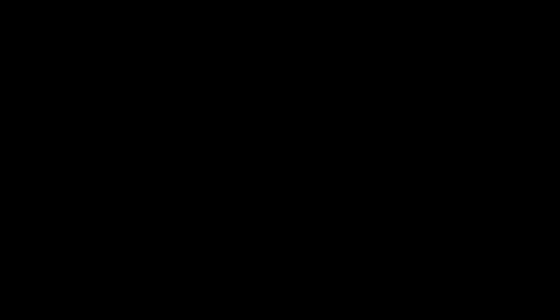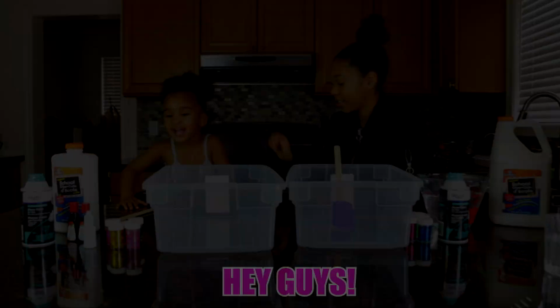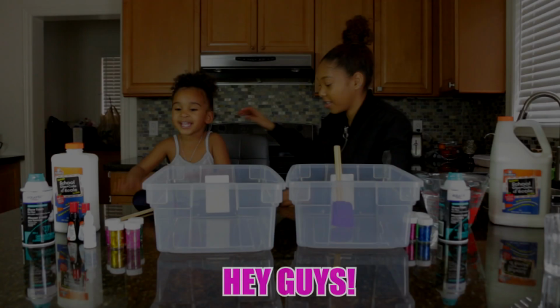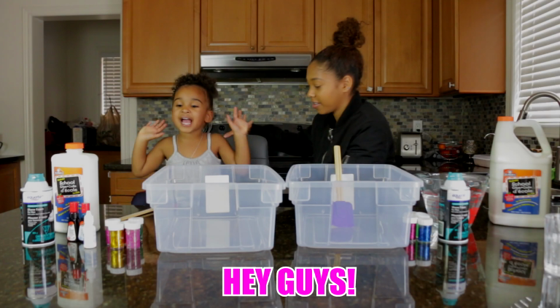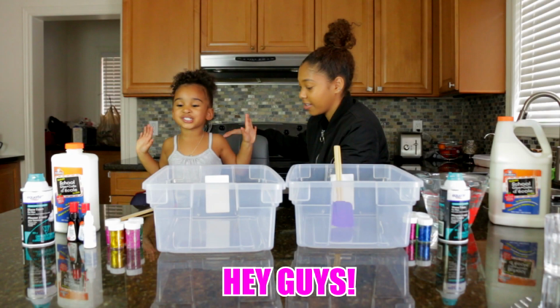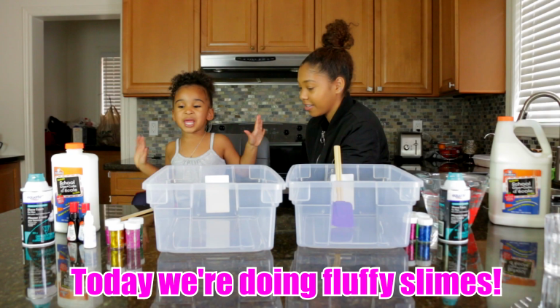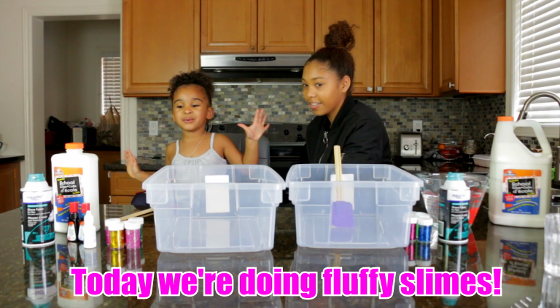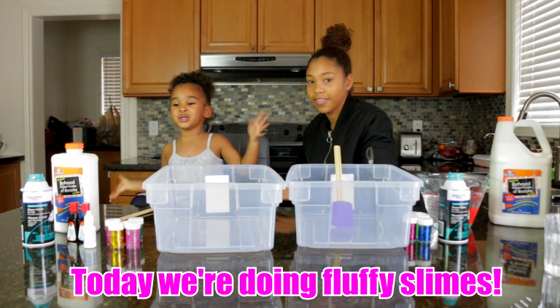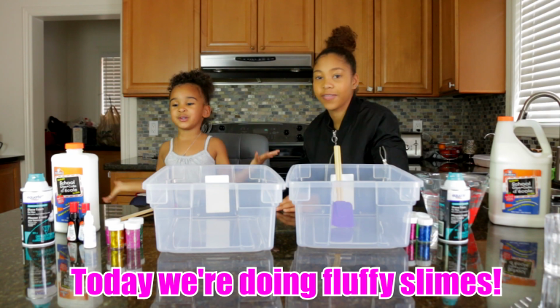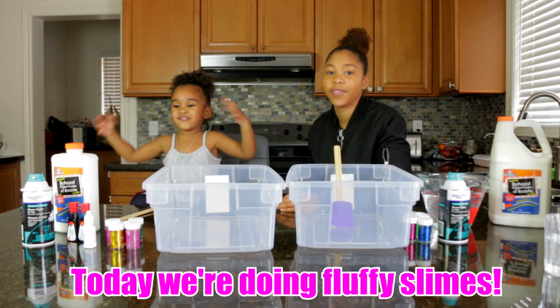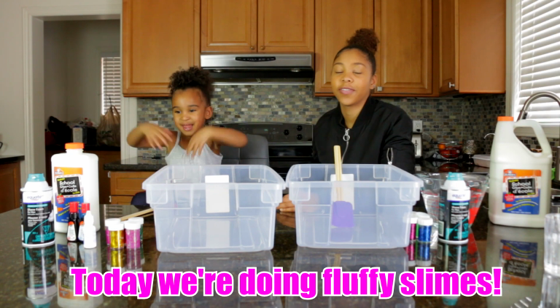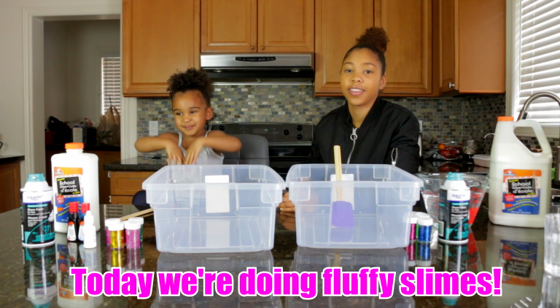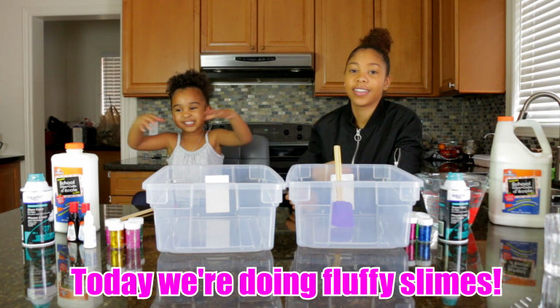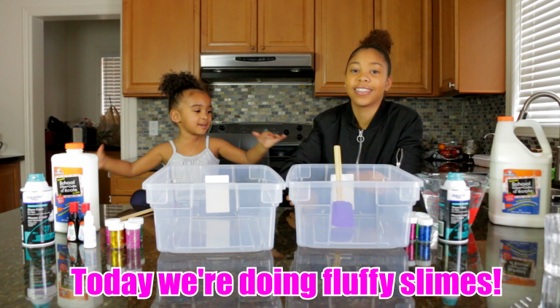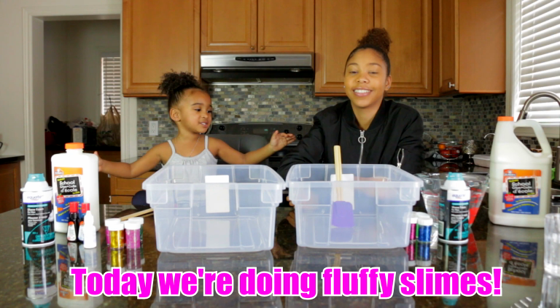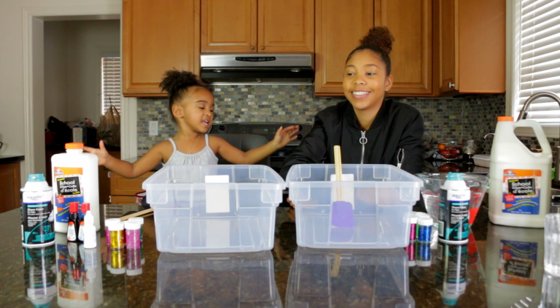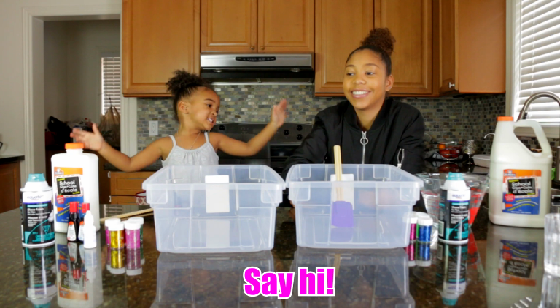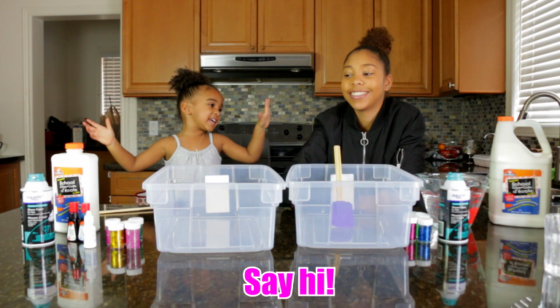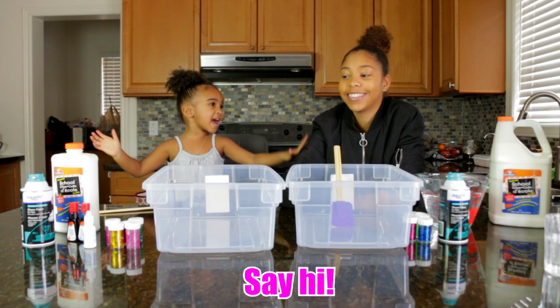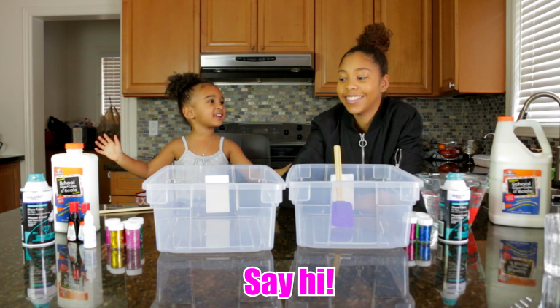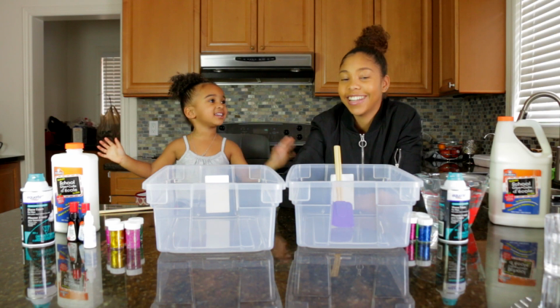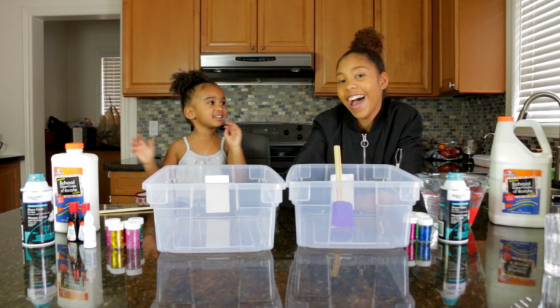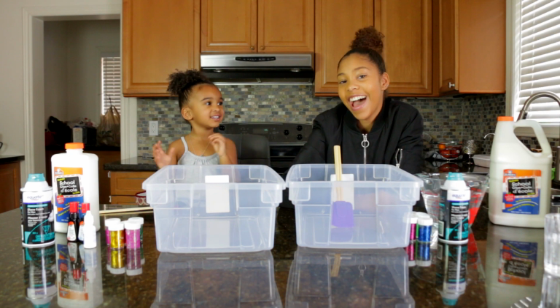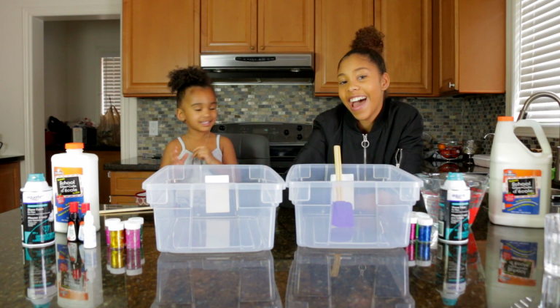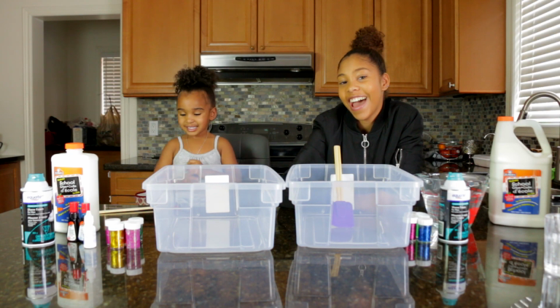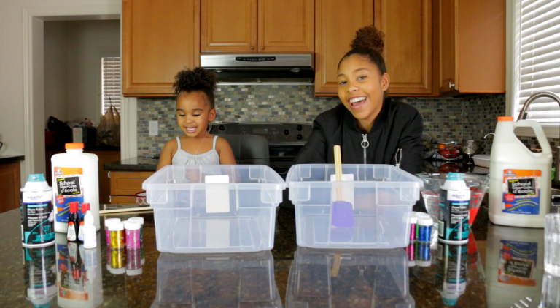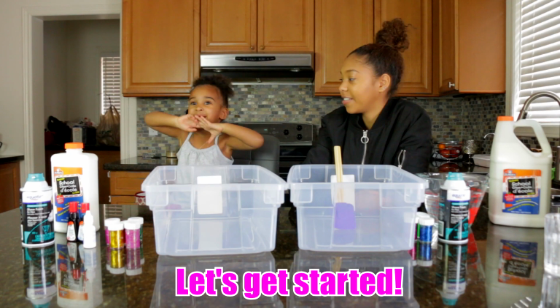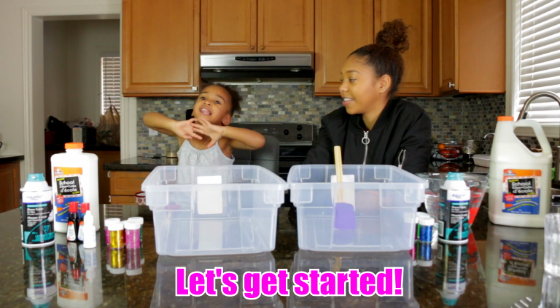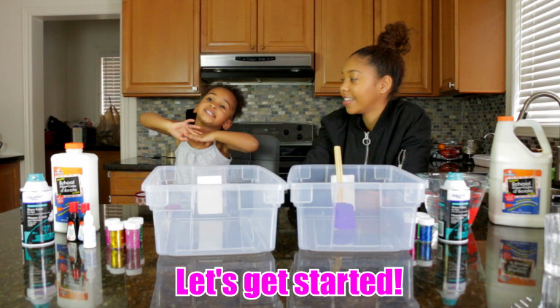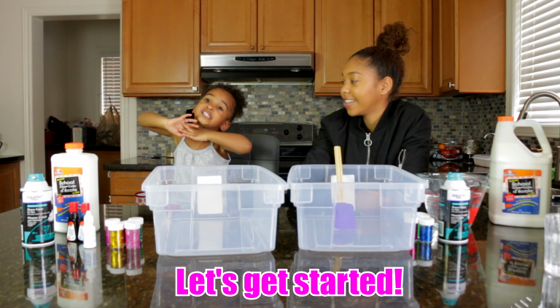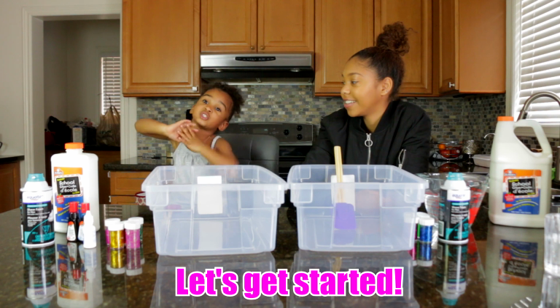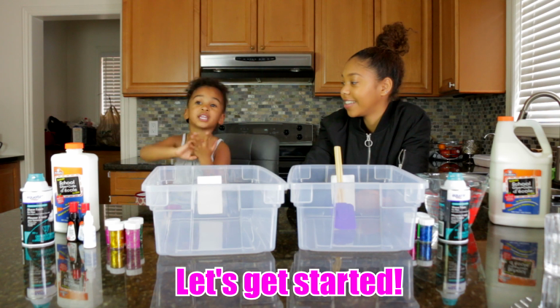Hey guys, today we're doing fluffy slimes. Say hi. Hi. Let's get started.